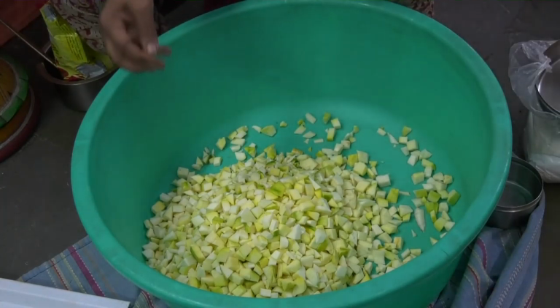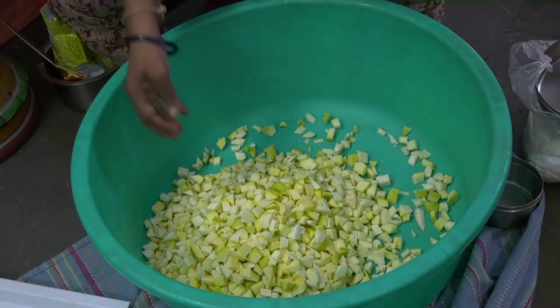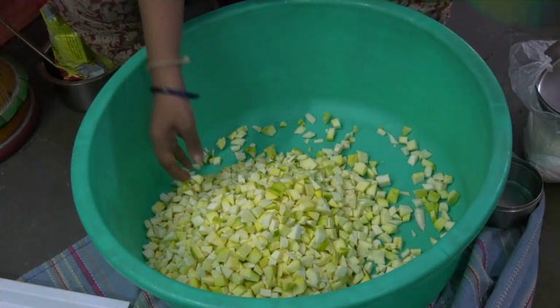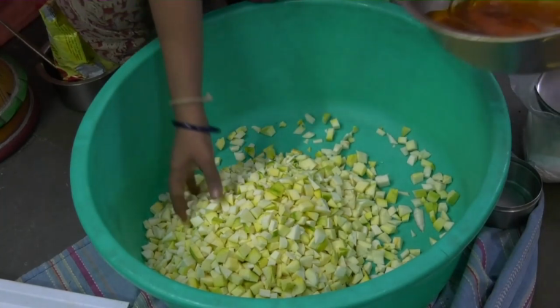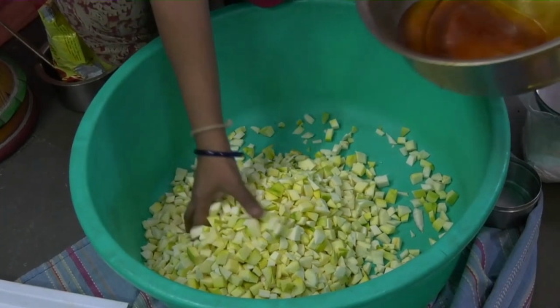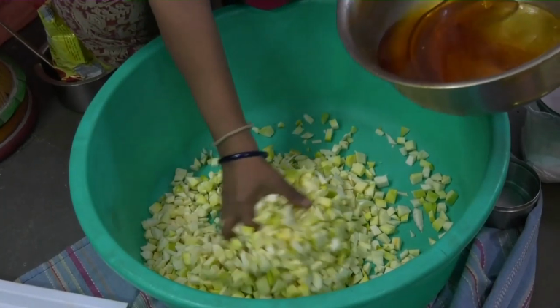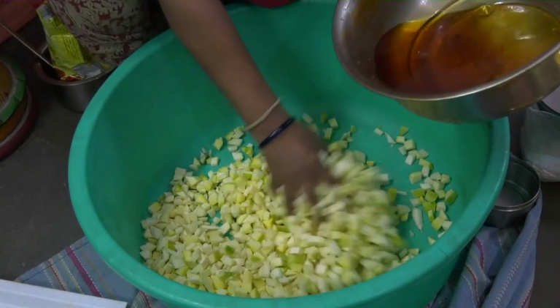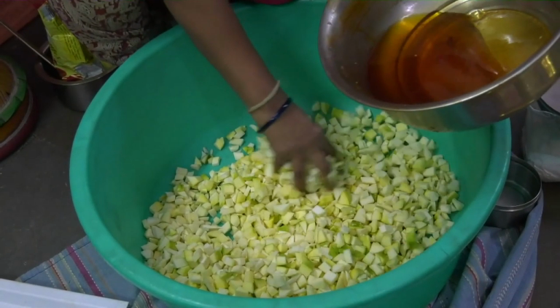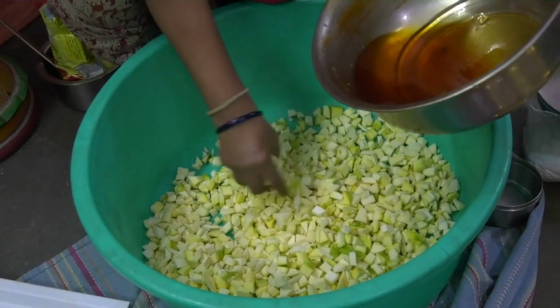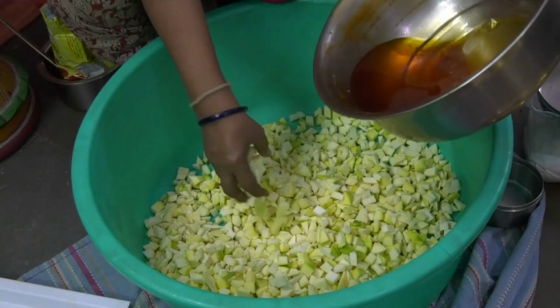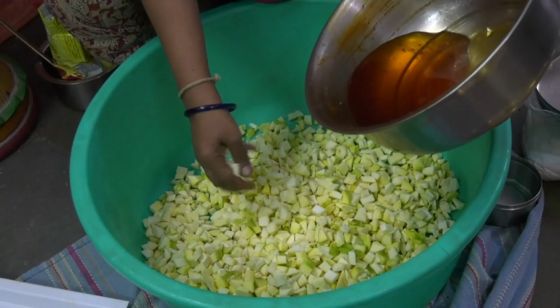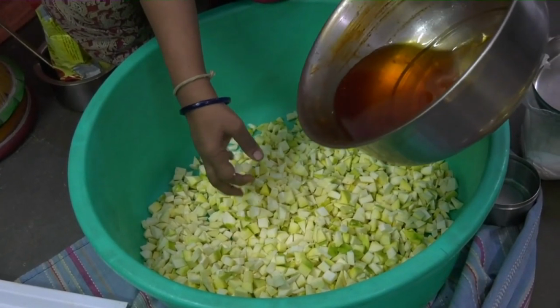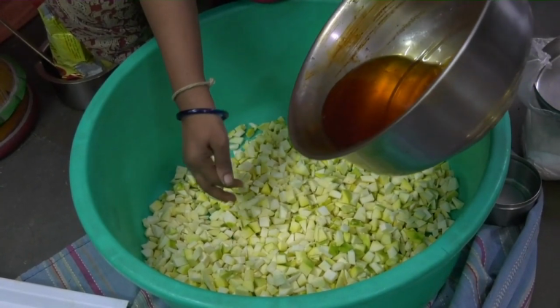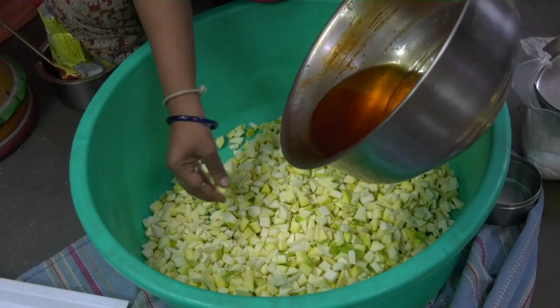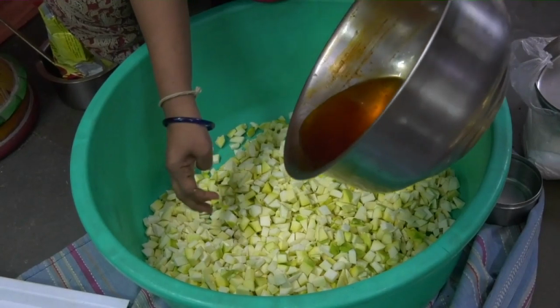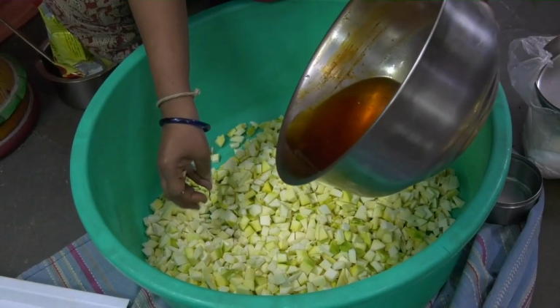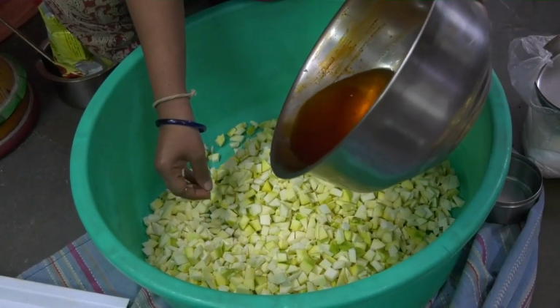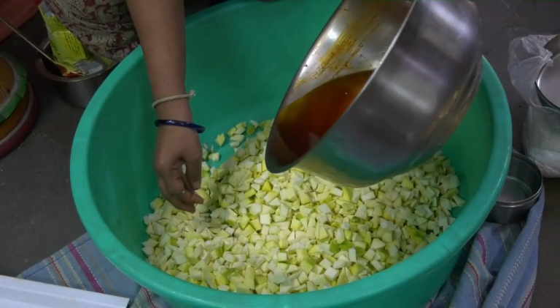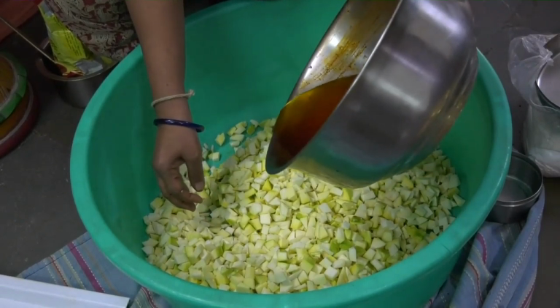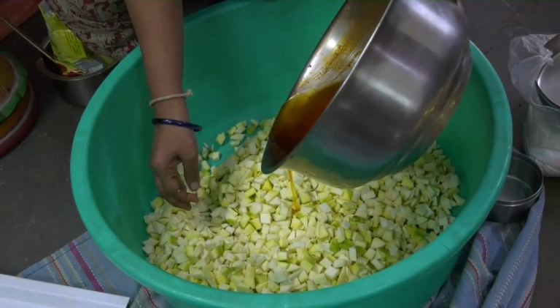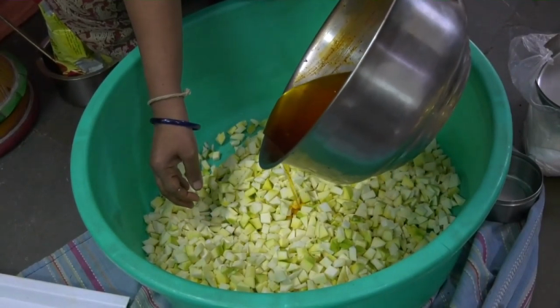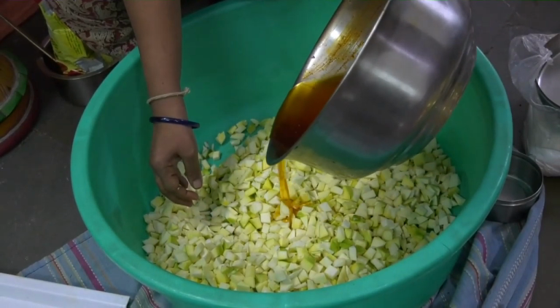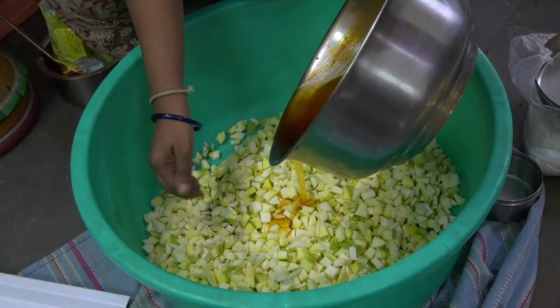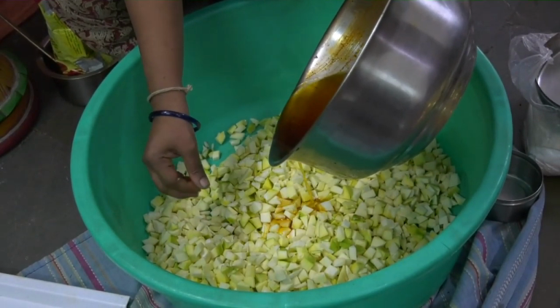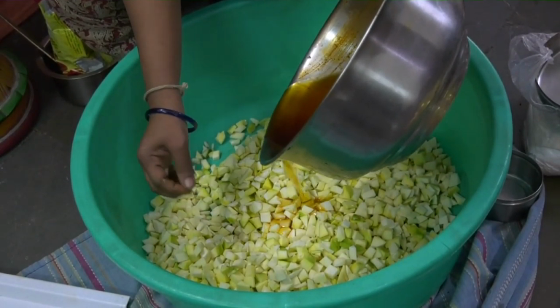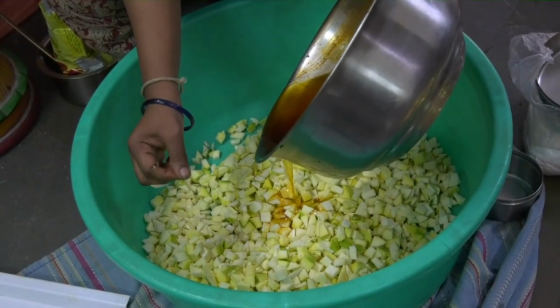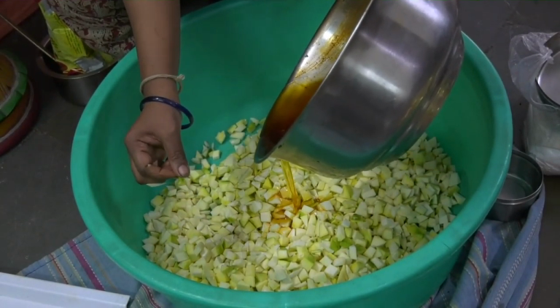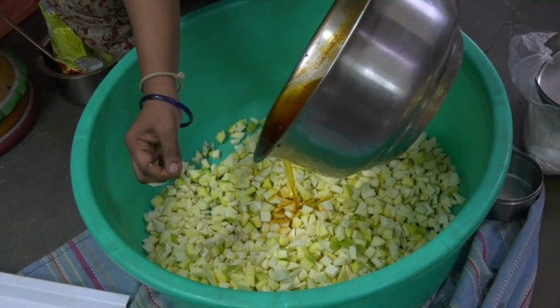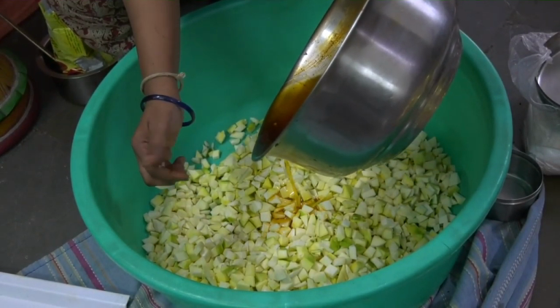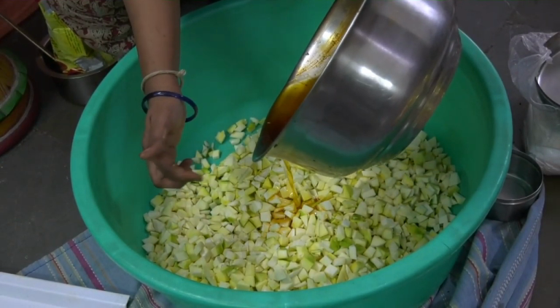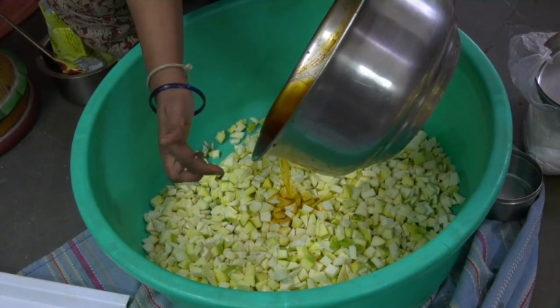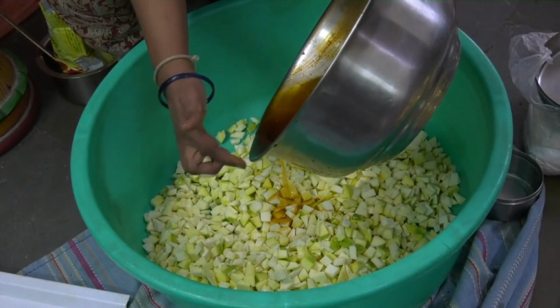What I would first add is a little bit of oil into it so that the pieces don't get very soft.